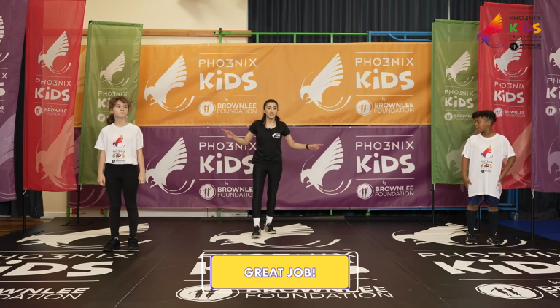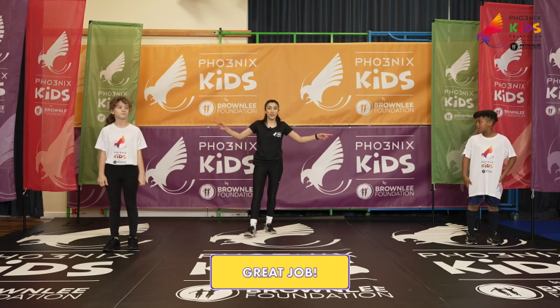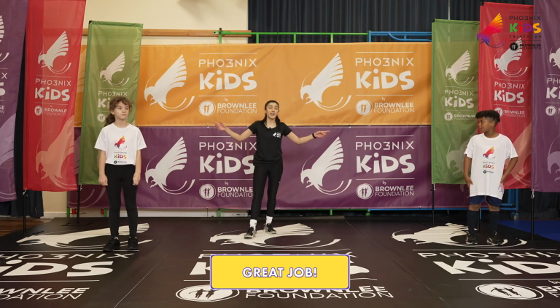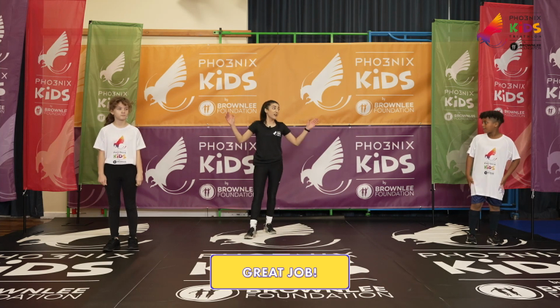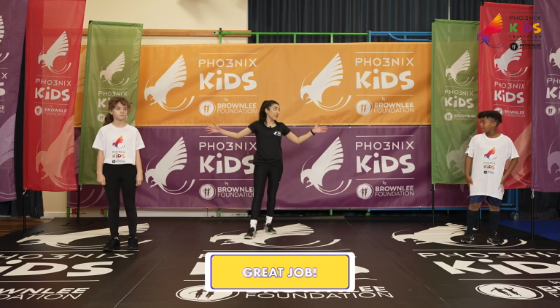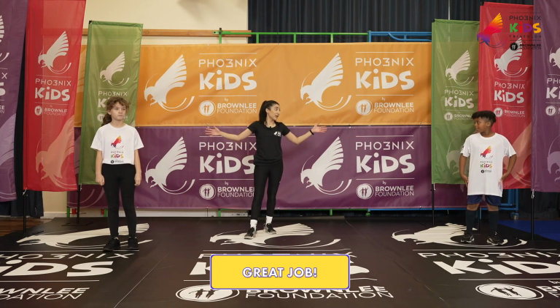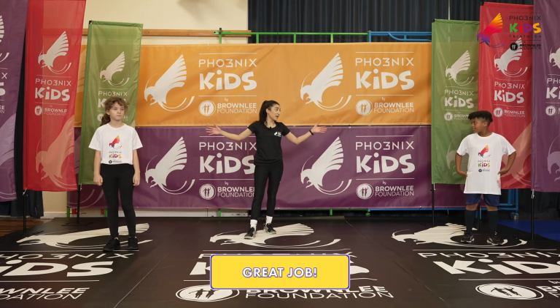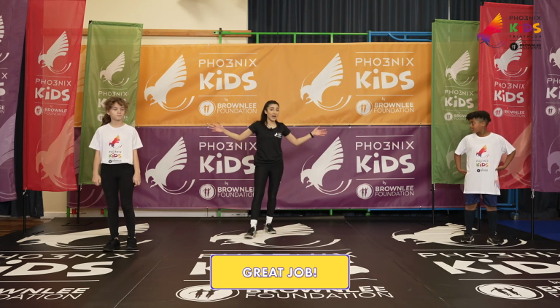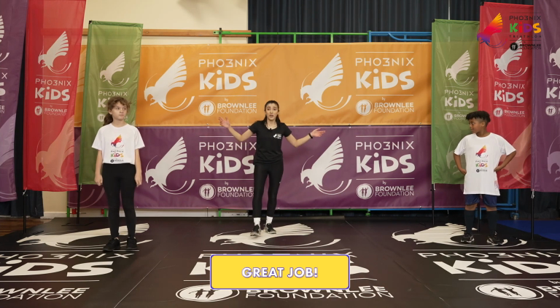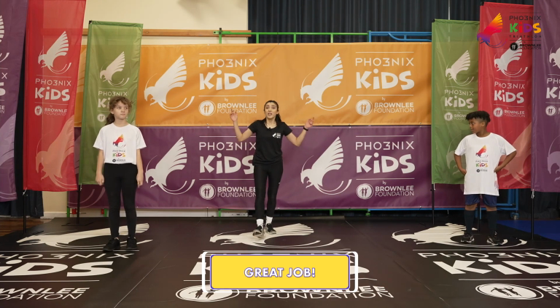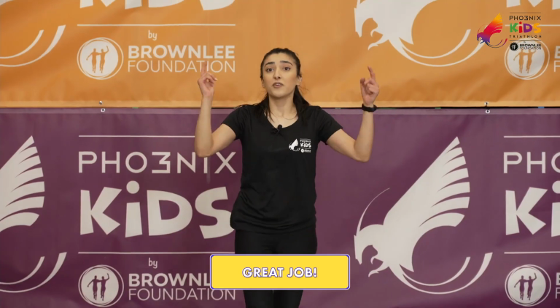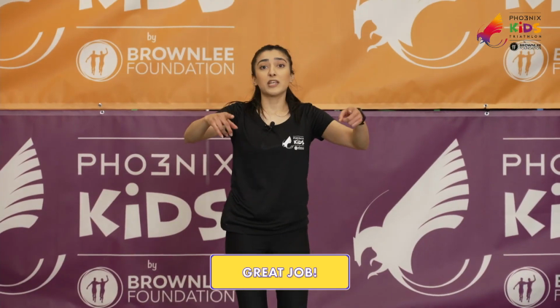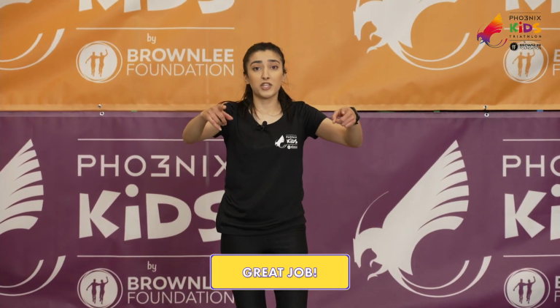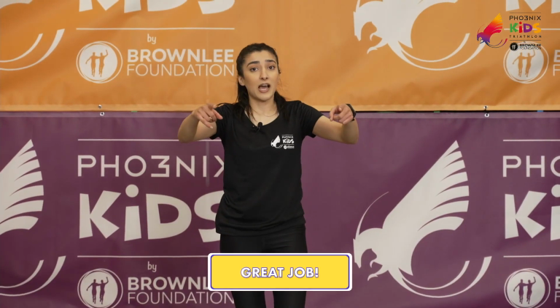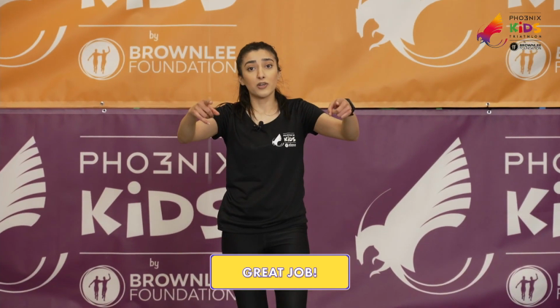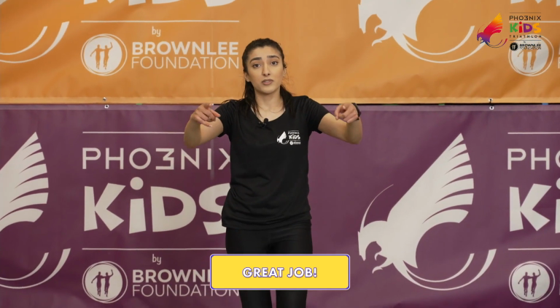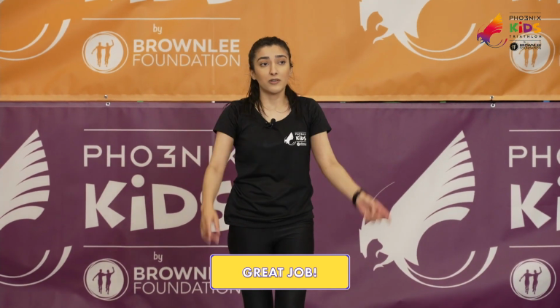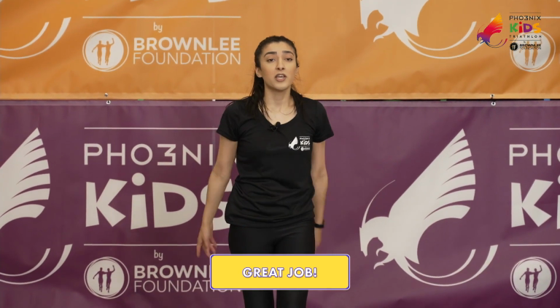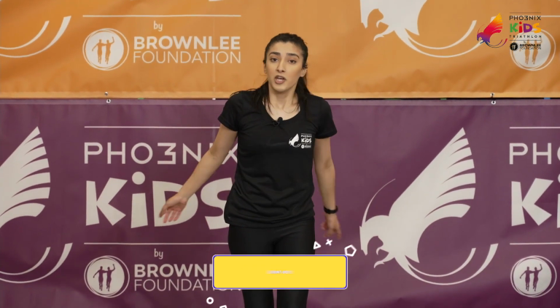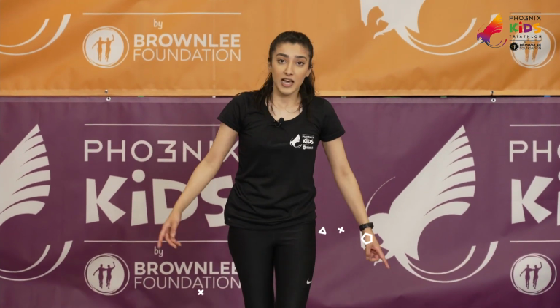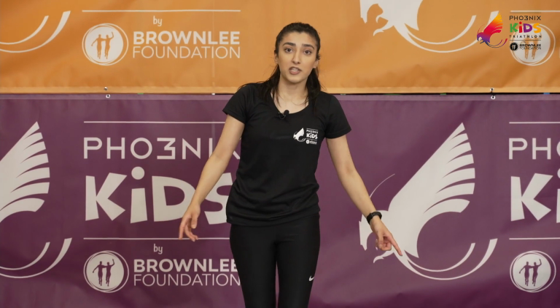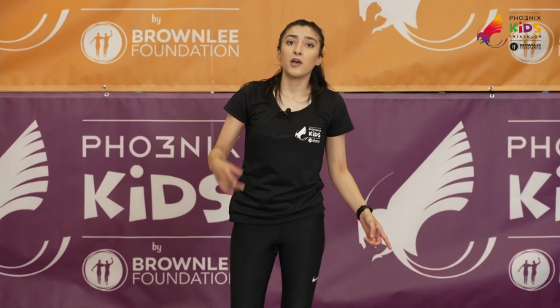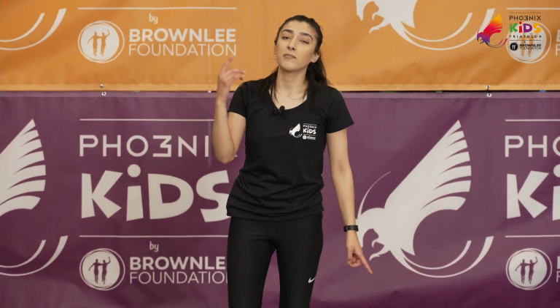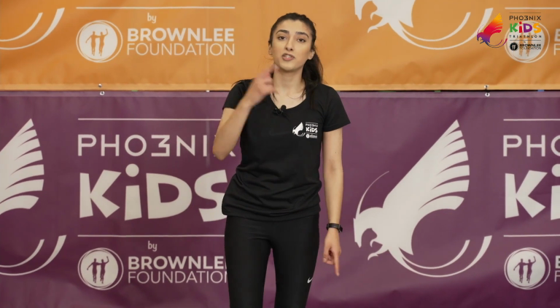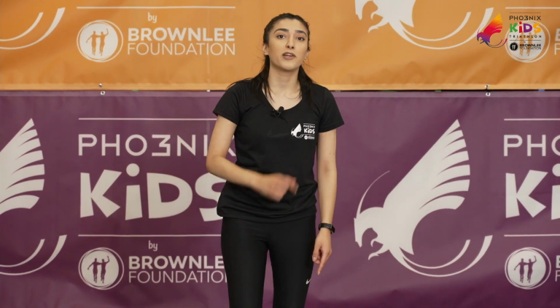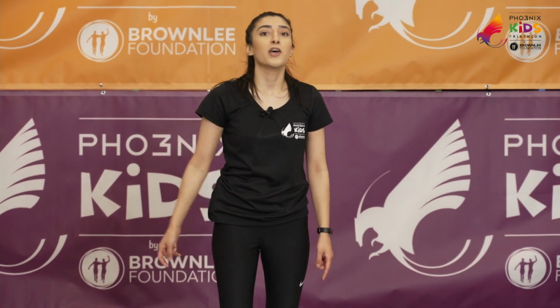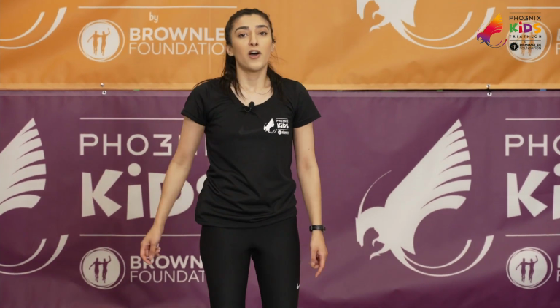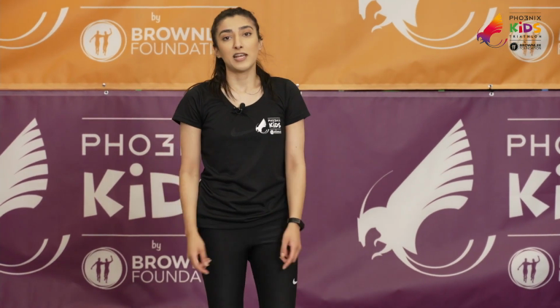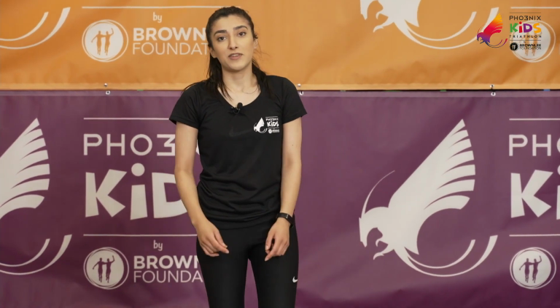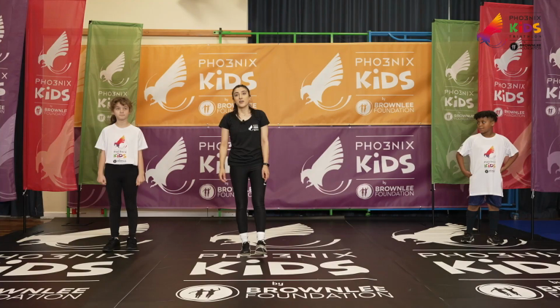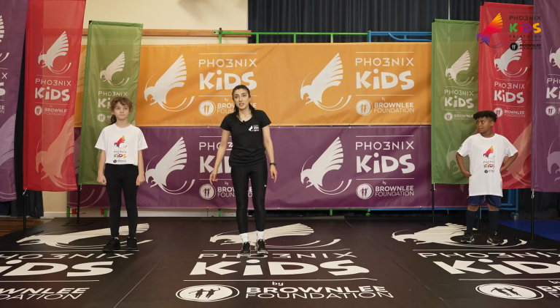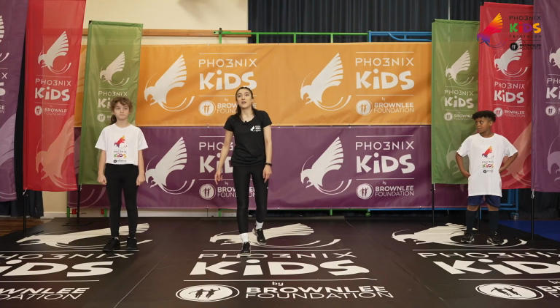Right, so we have finished our workout. If you guys want to check out our cool down, you can do. Please join us on the next video. Thank you.